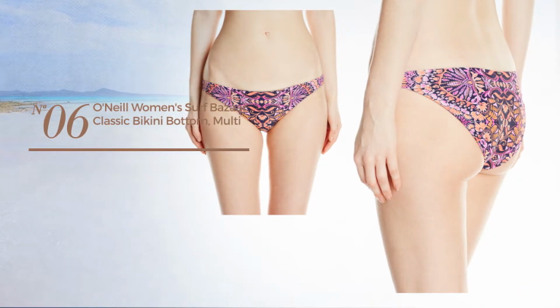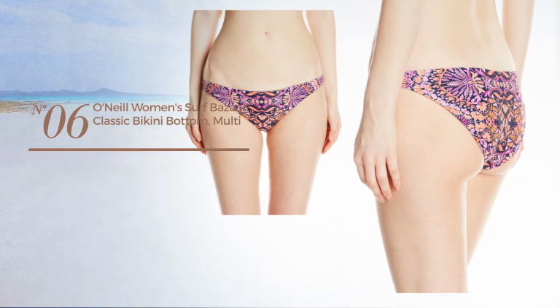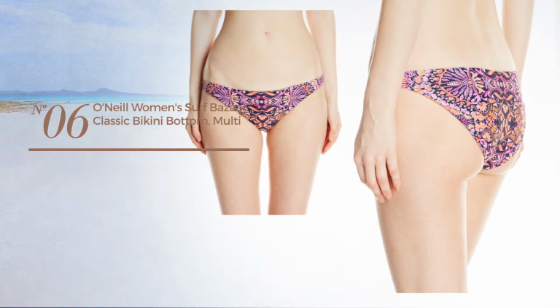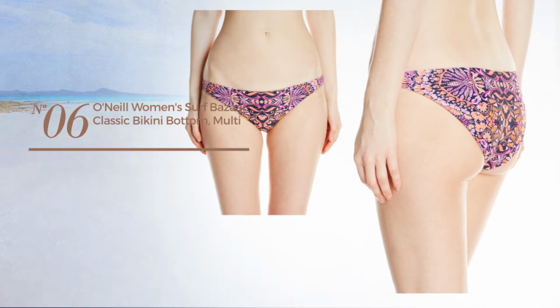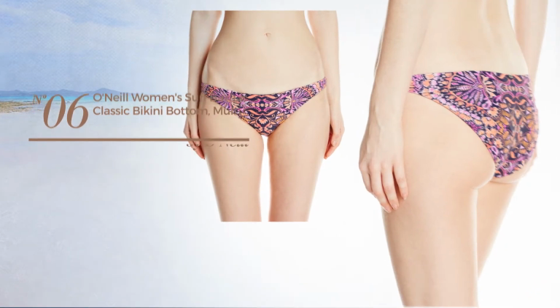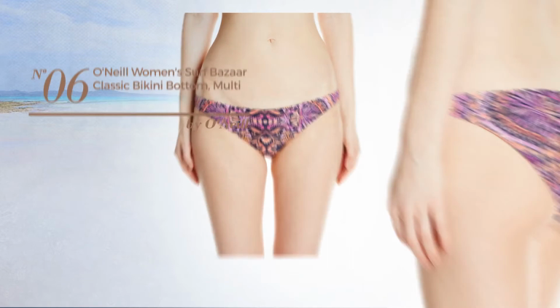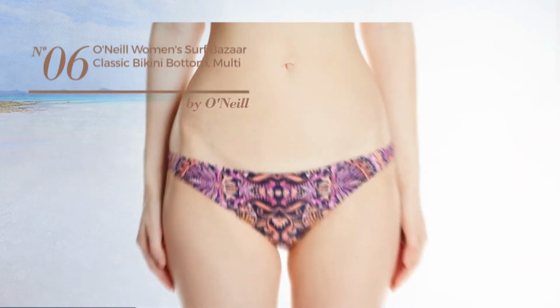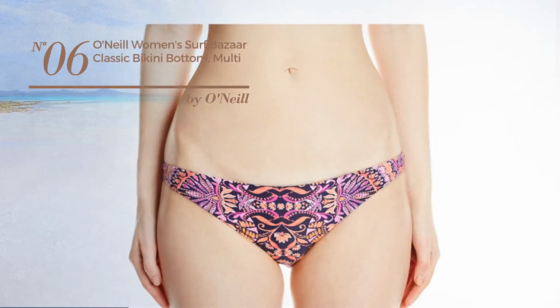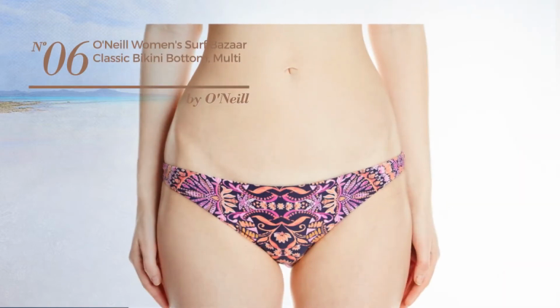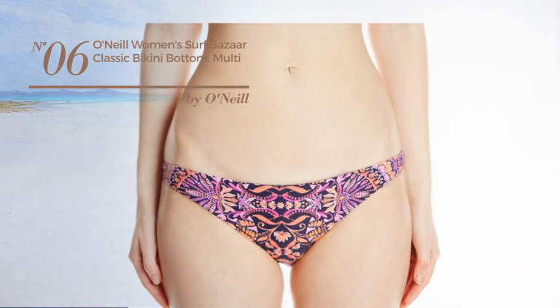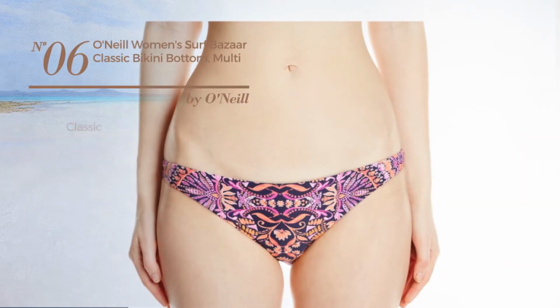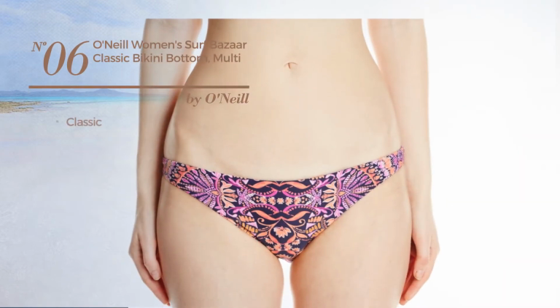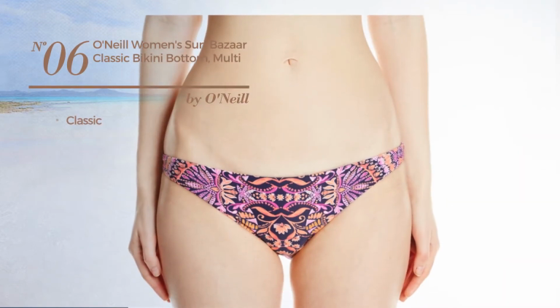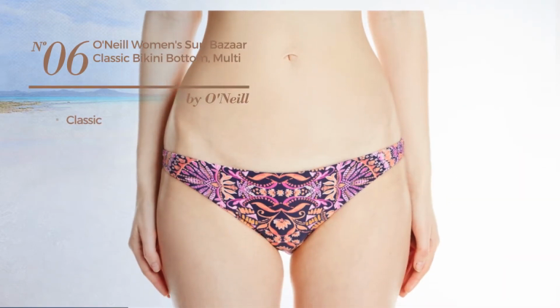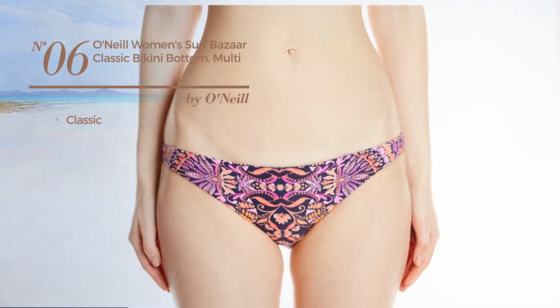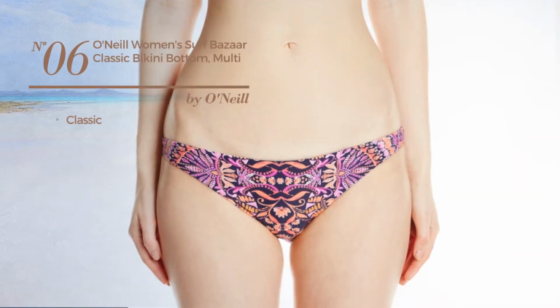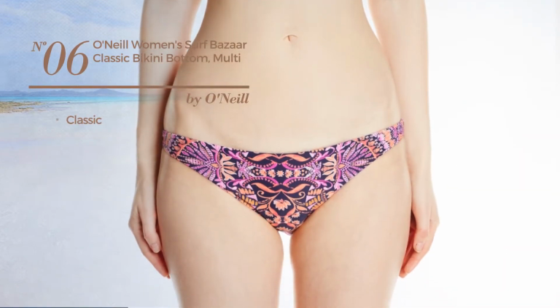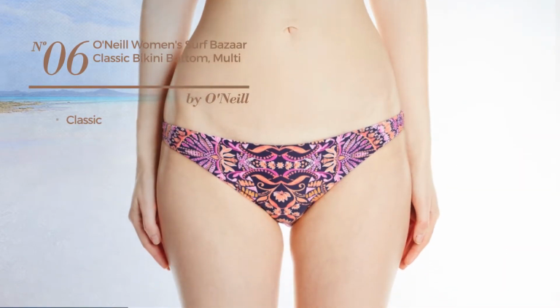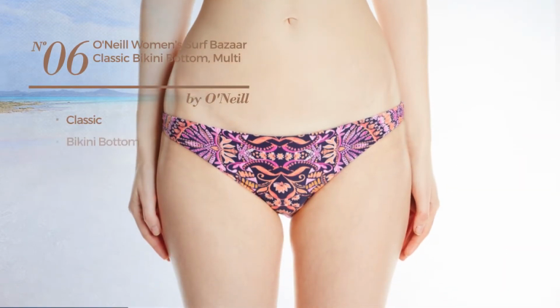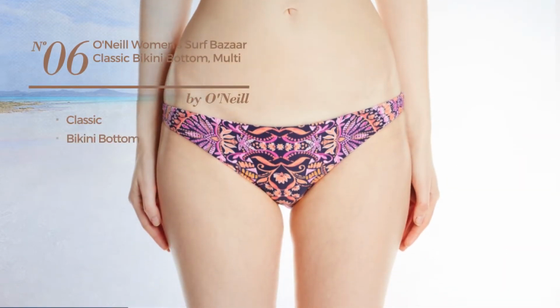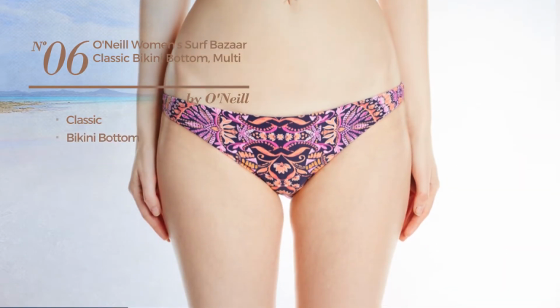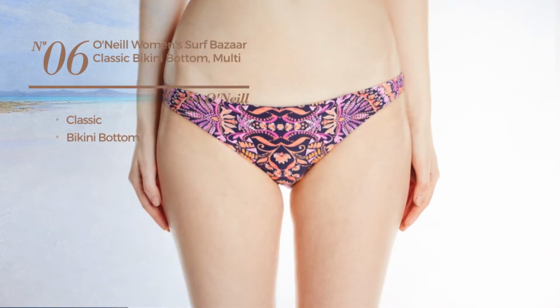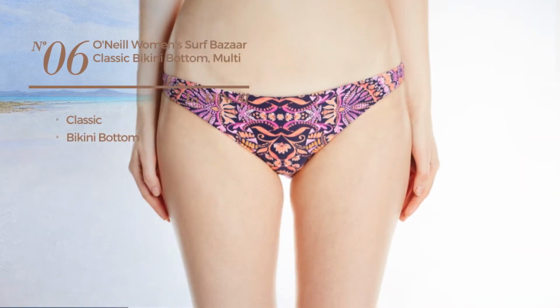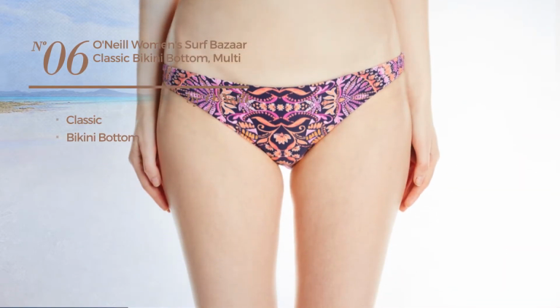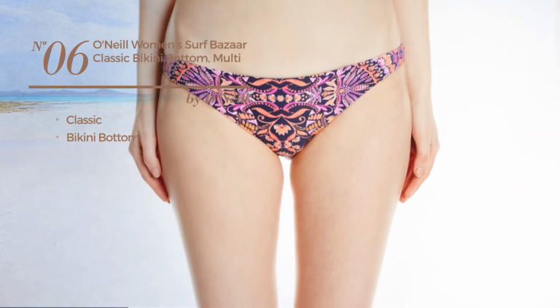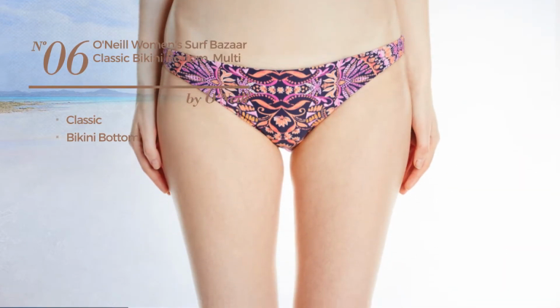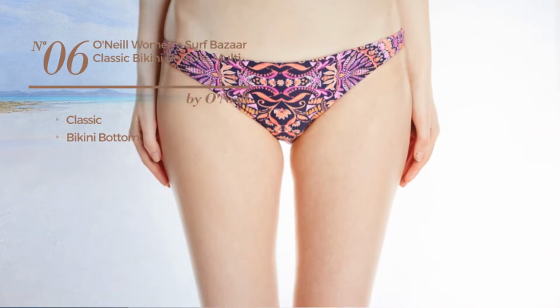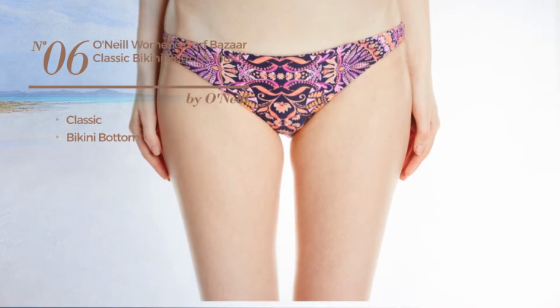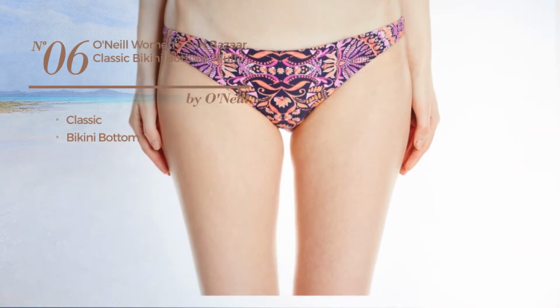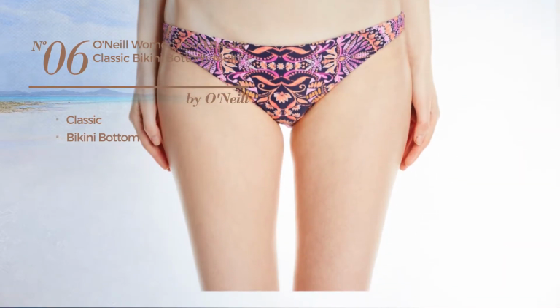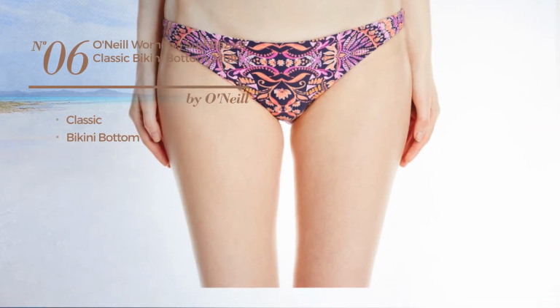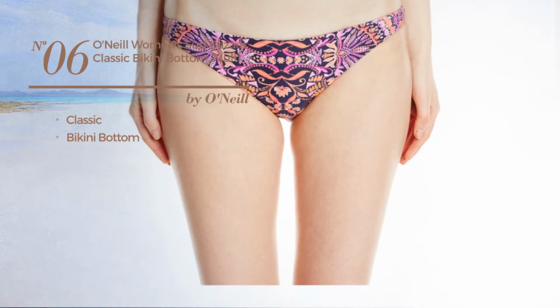Number 6 featuring a classic look, with a bikini bottom. Available in 2 colors.